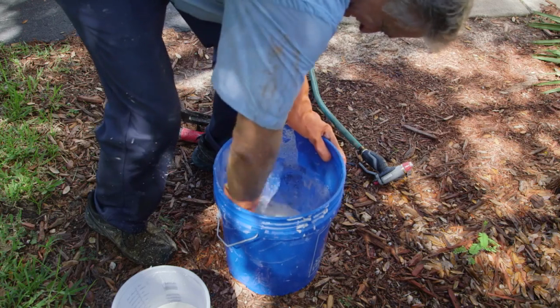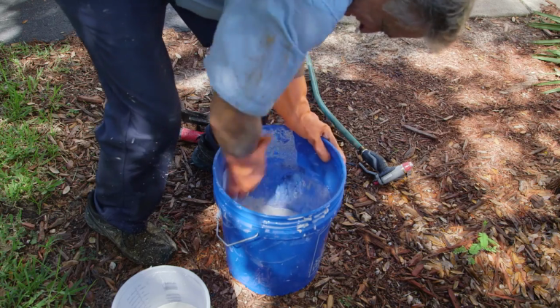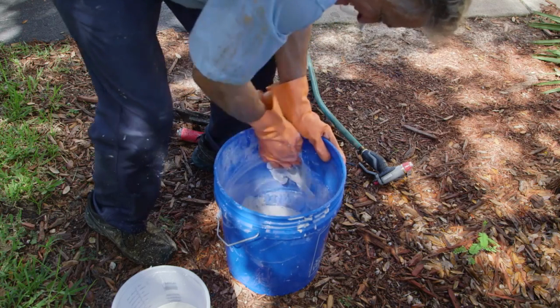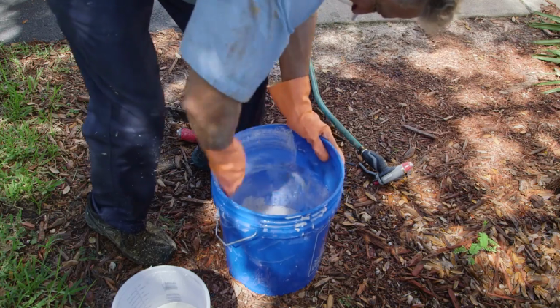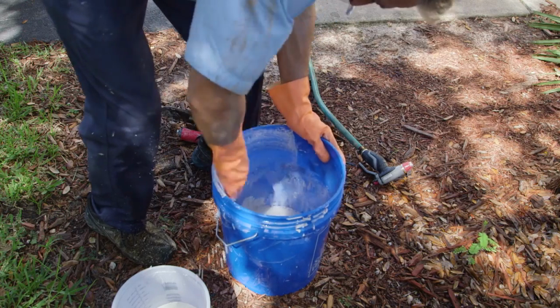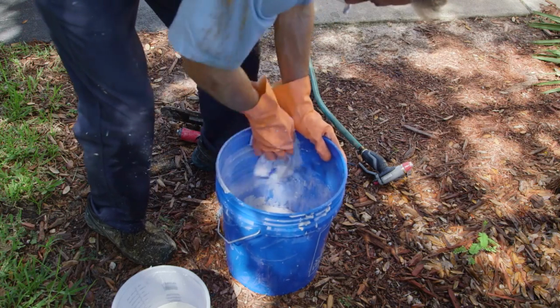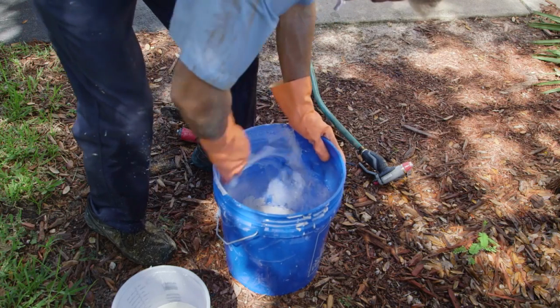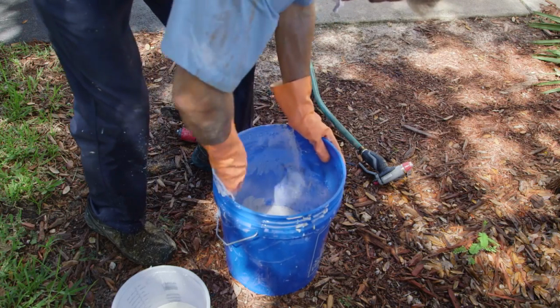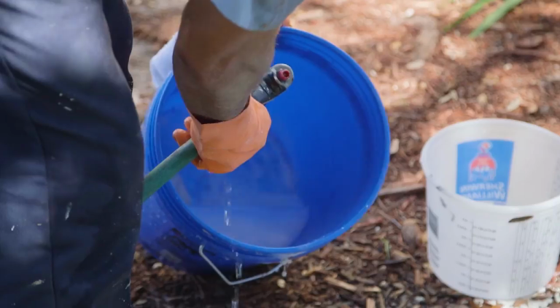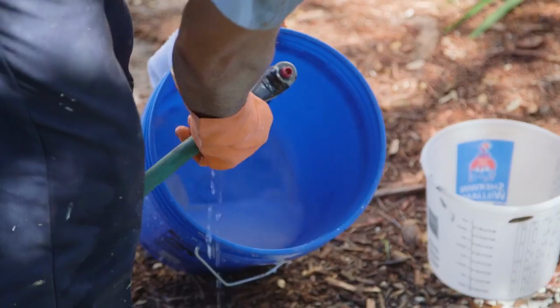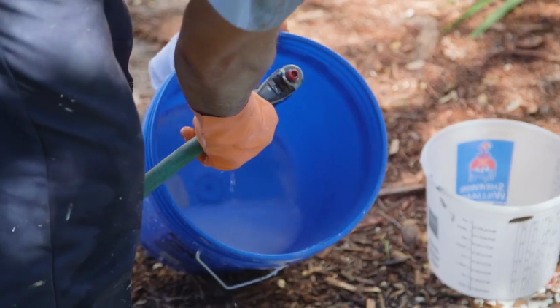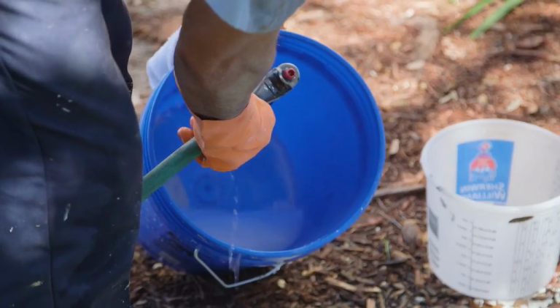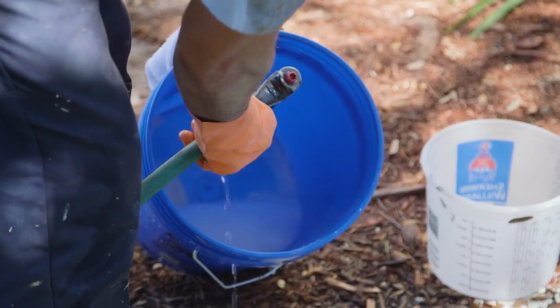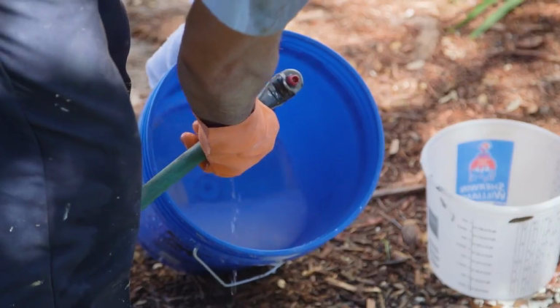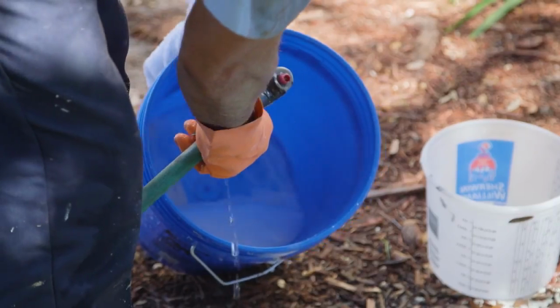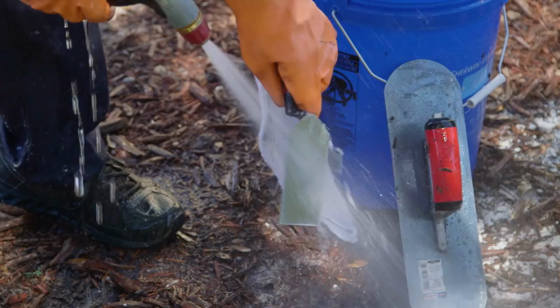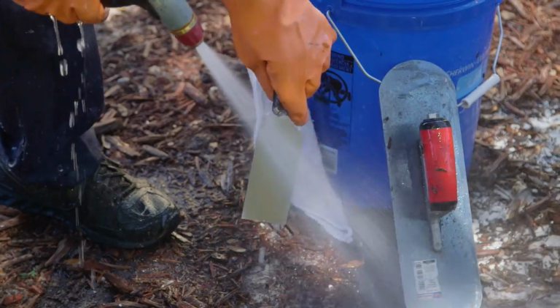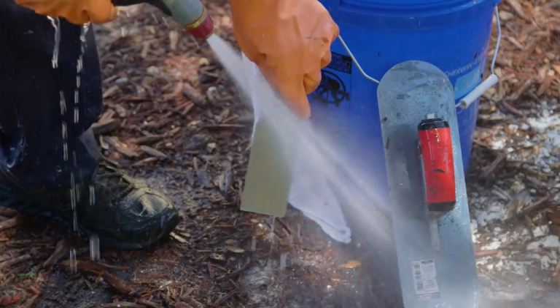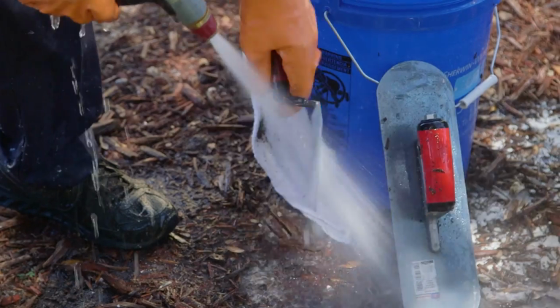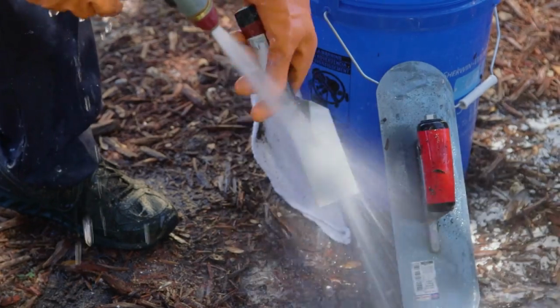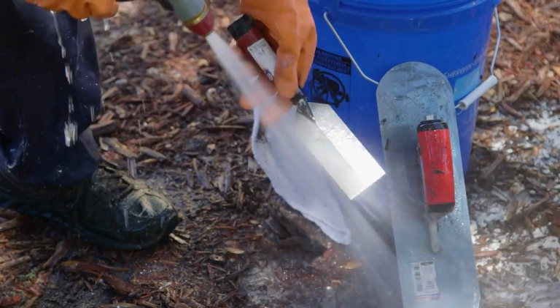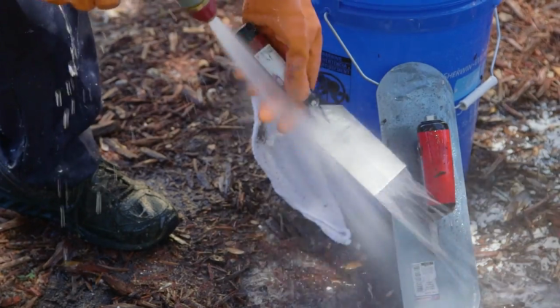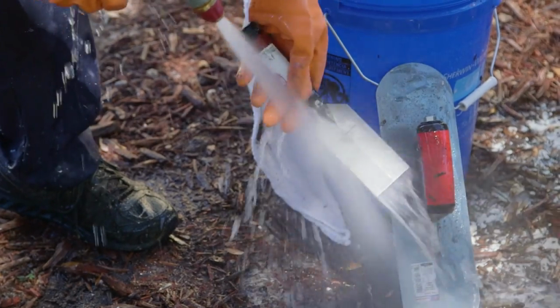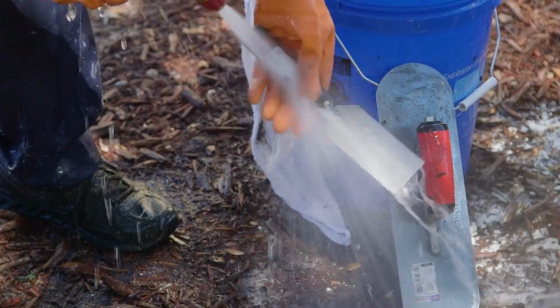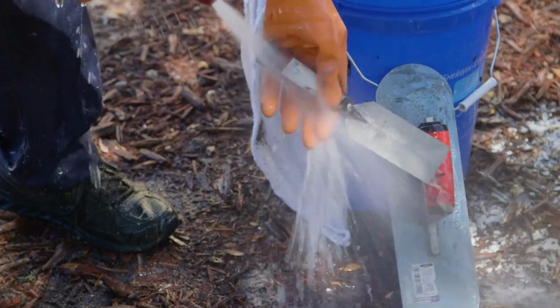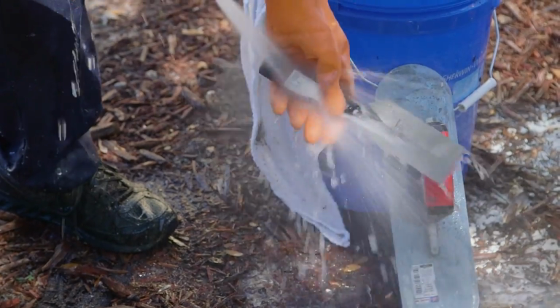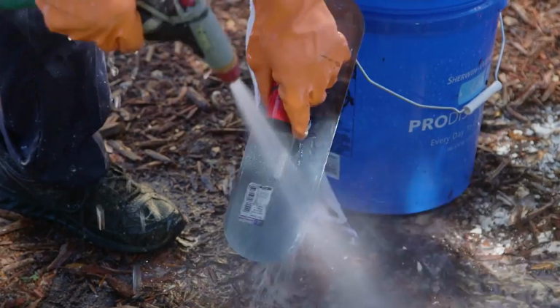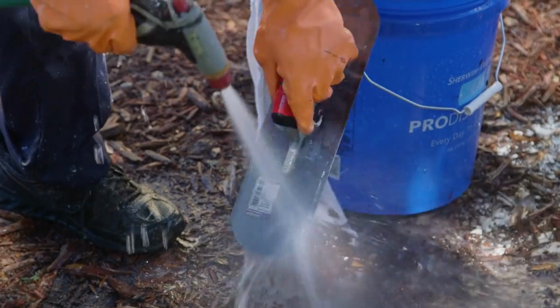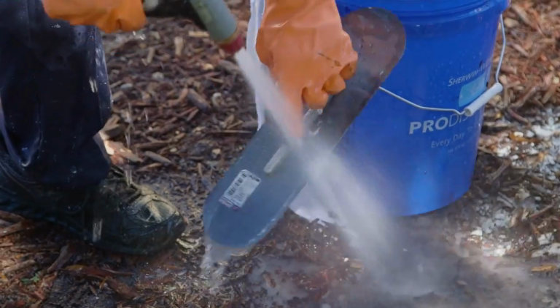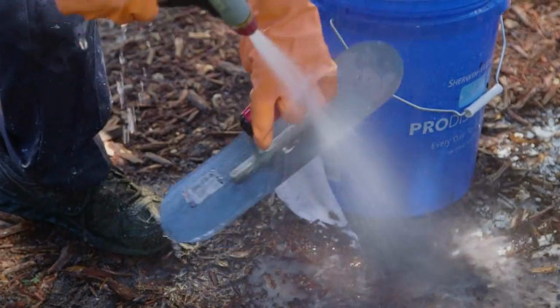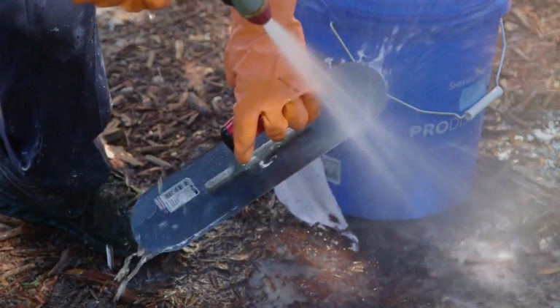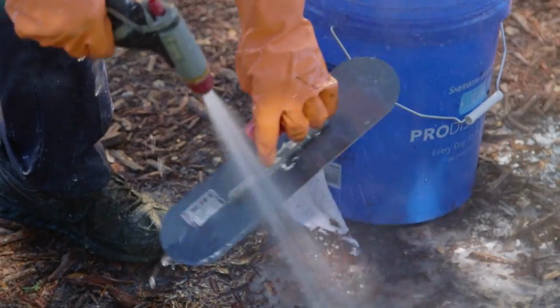When you're done, simply clean up with soap and water before it has a chance to harden on your tools.